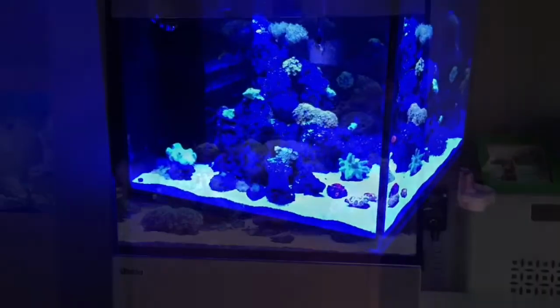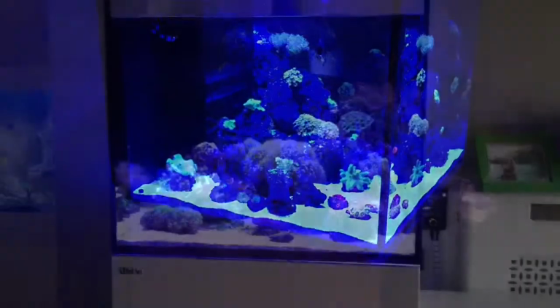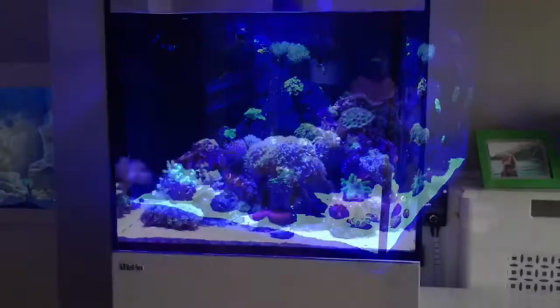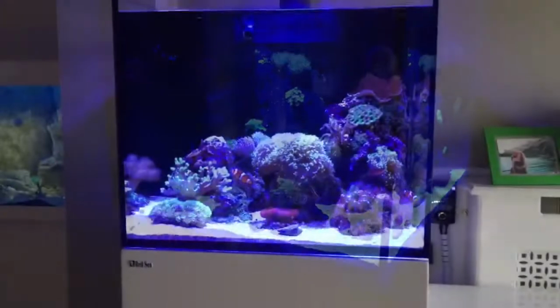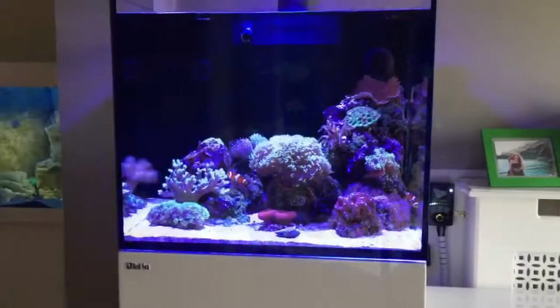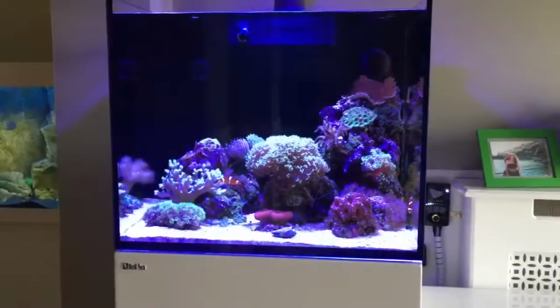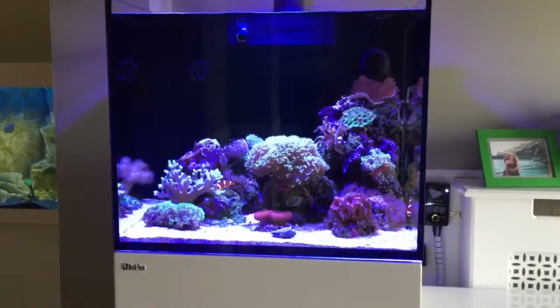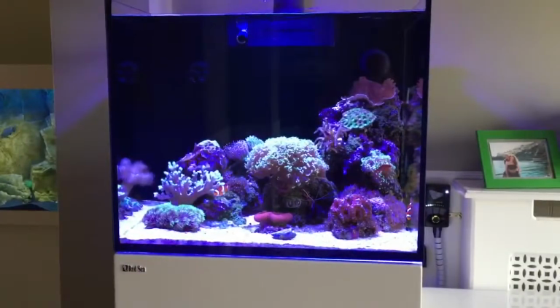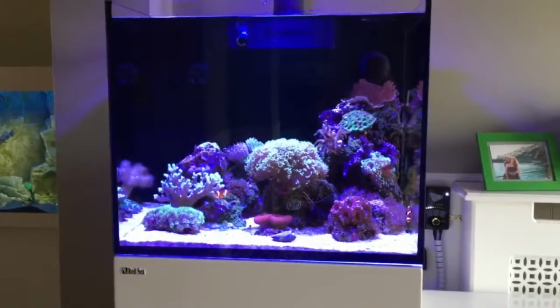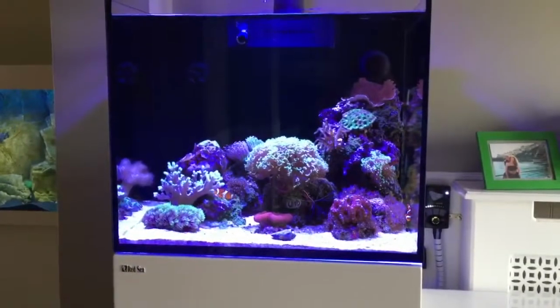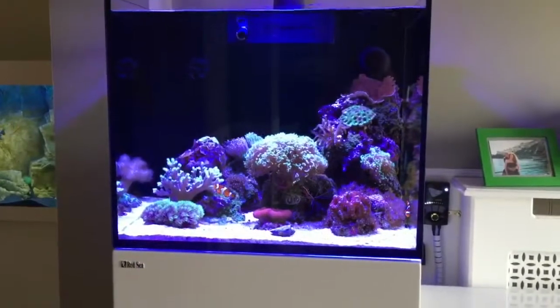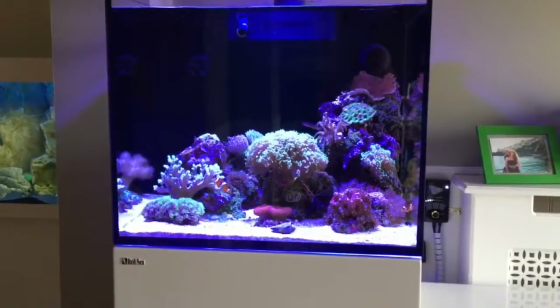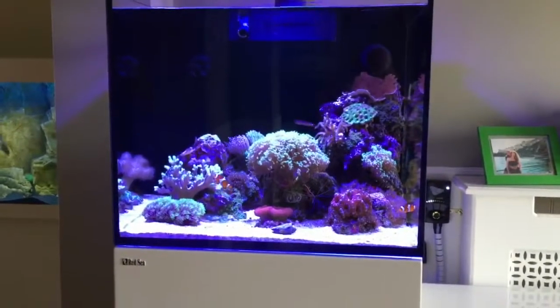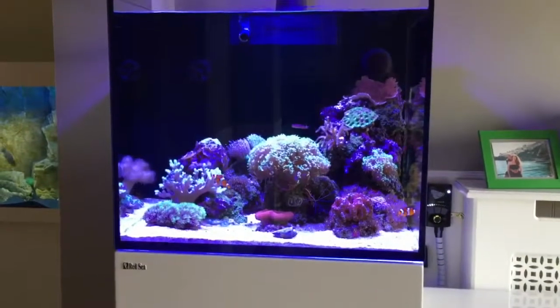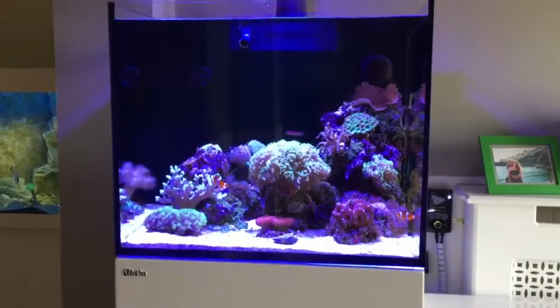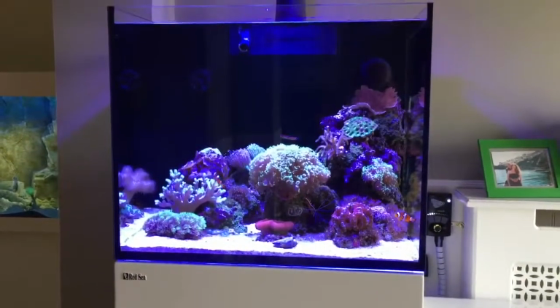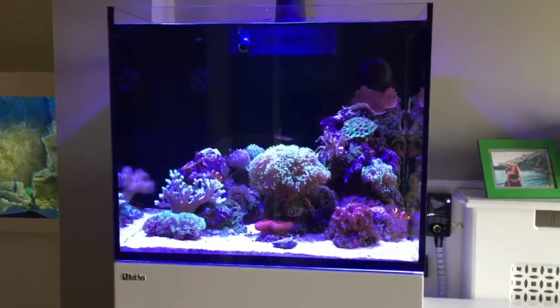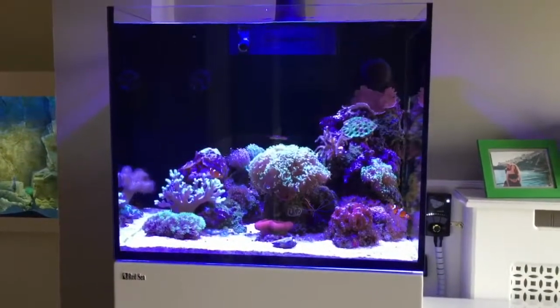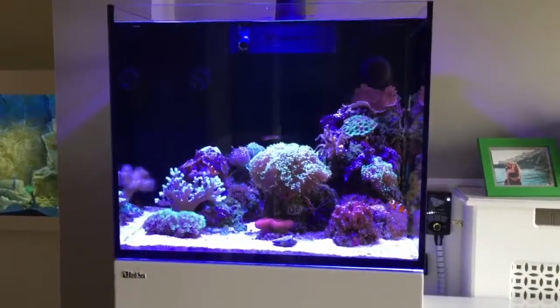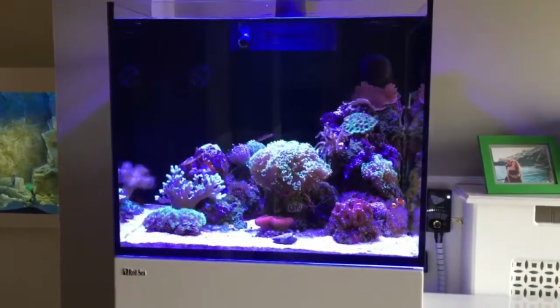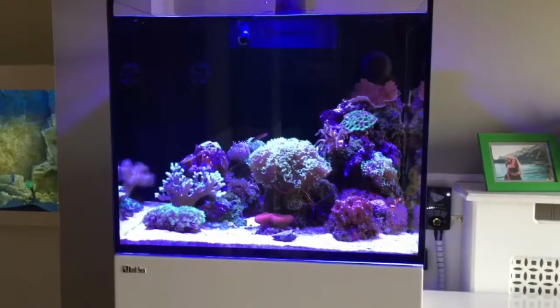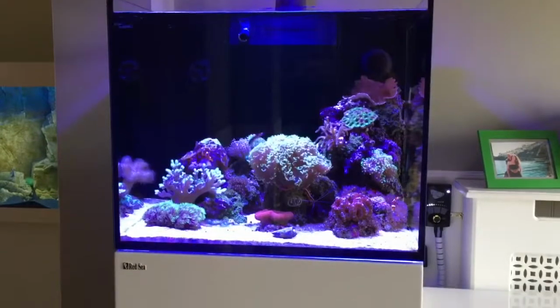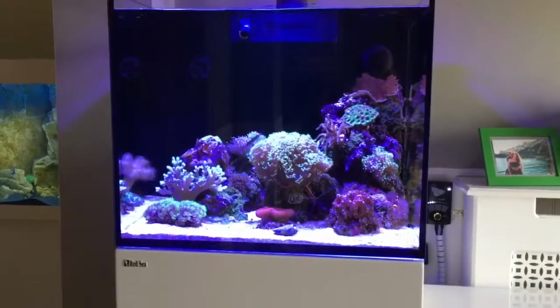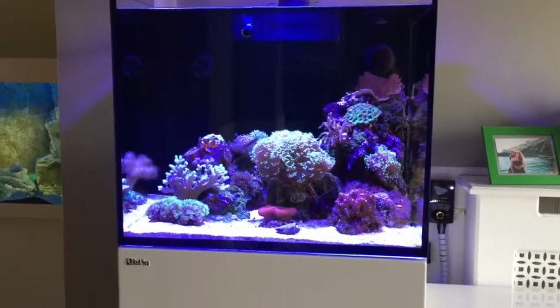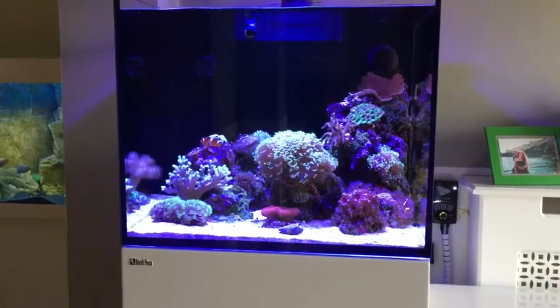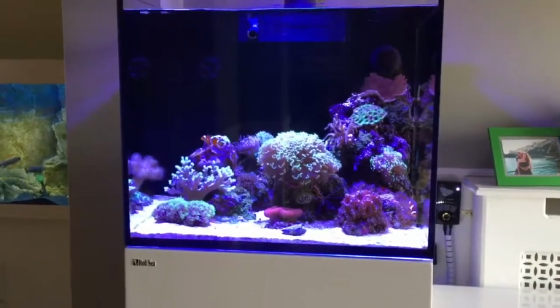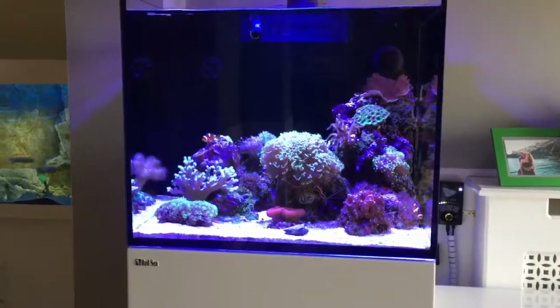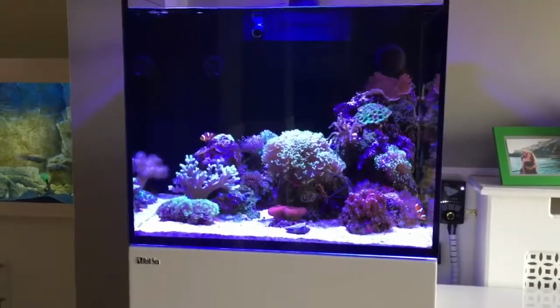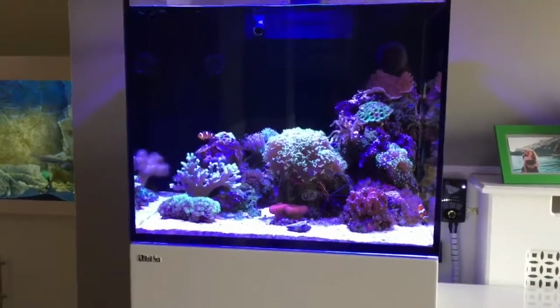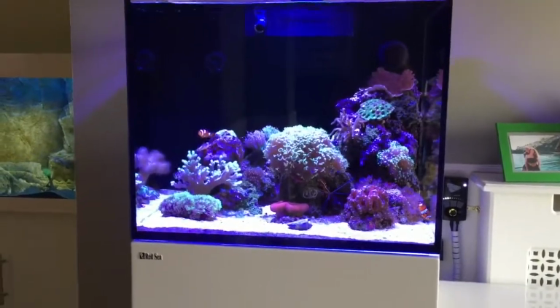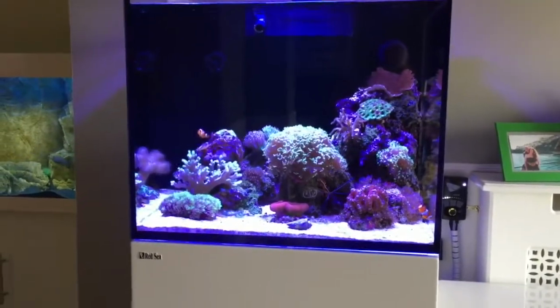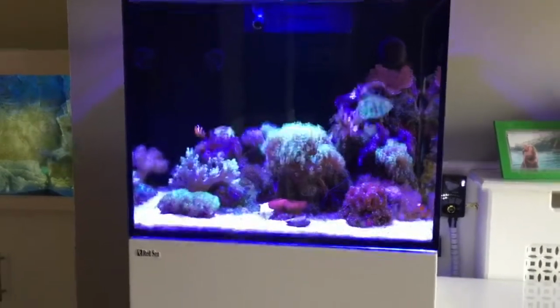So this is my Red Sea Reefer 170. It's been up and running for about a year and a bit now and as you can see it's a mixed reef.